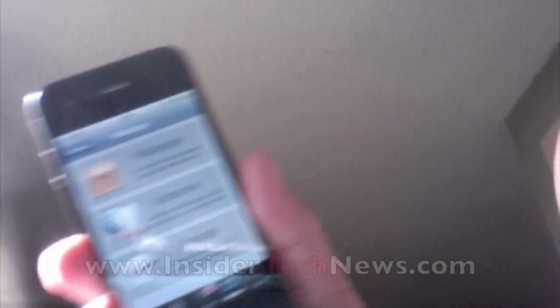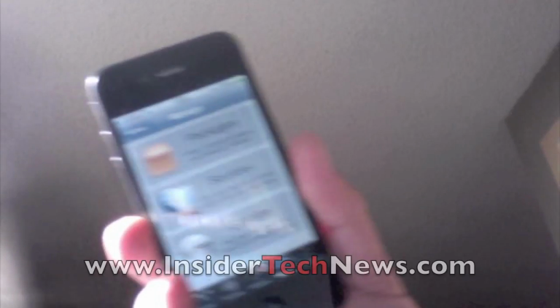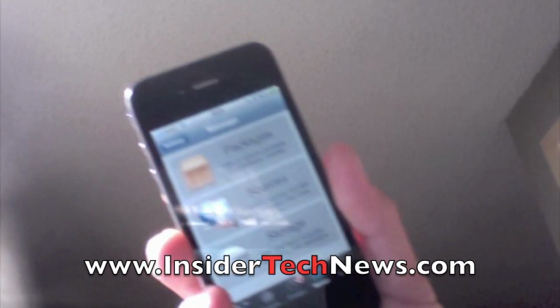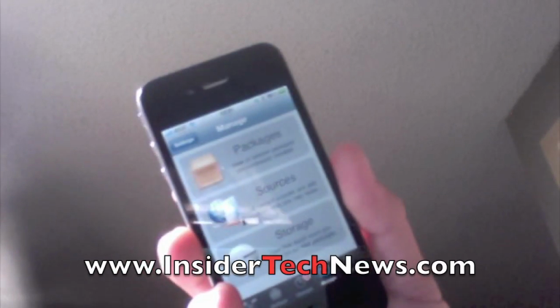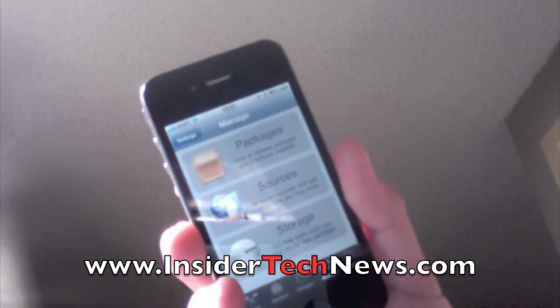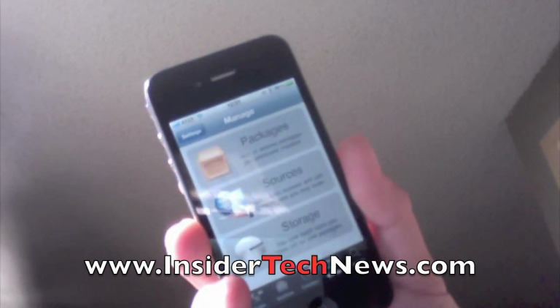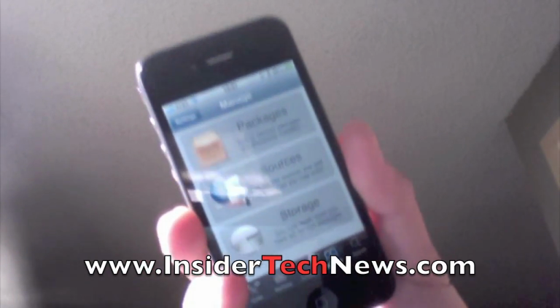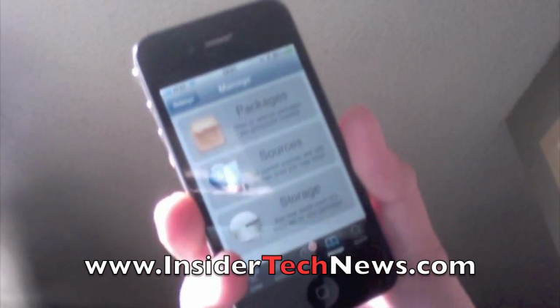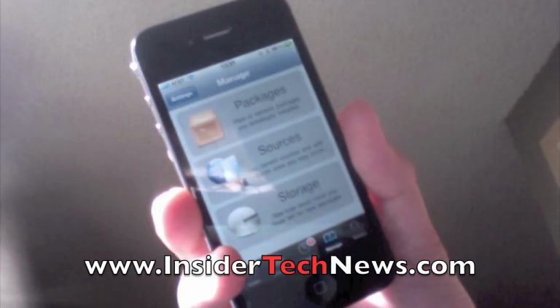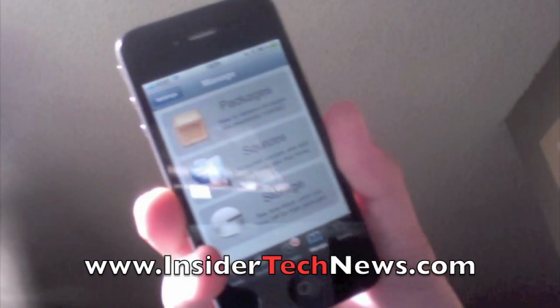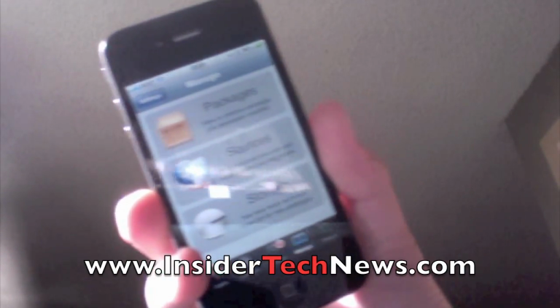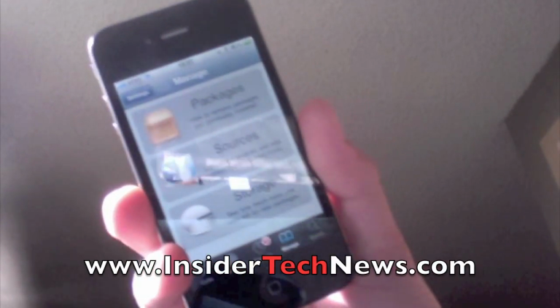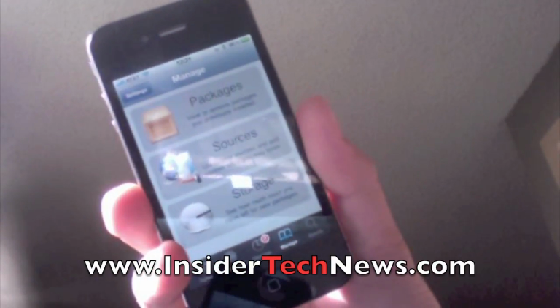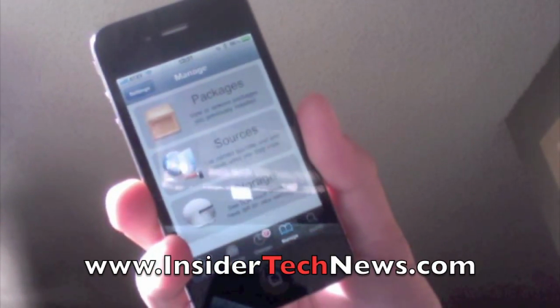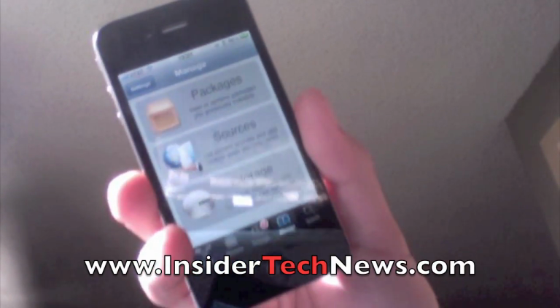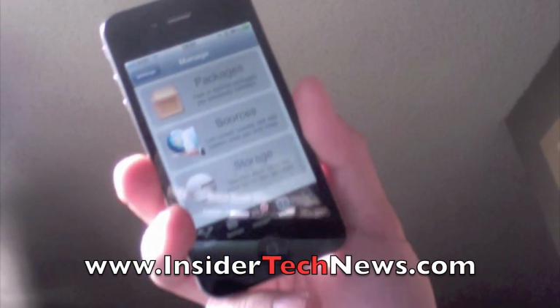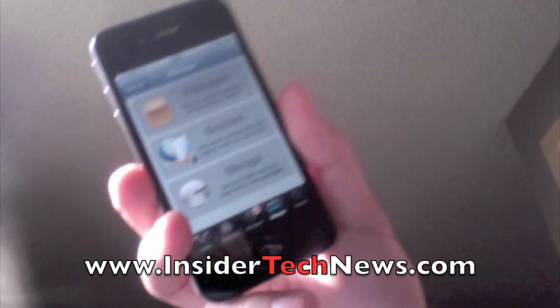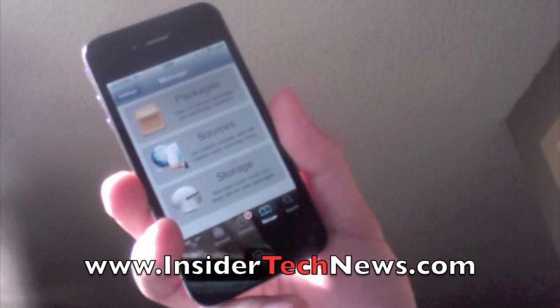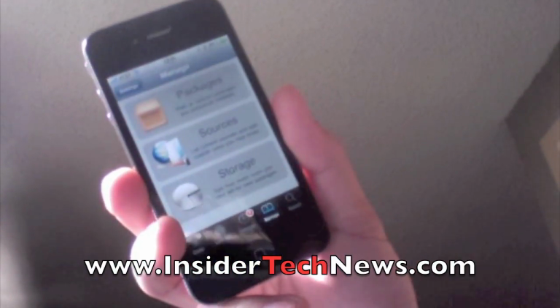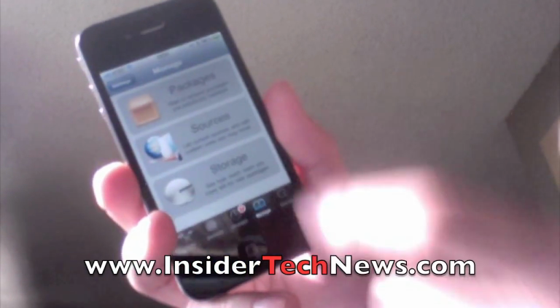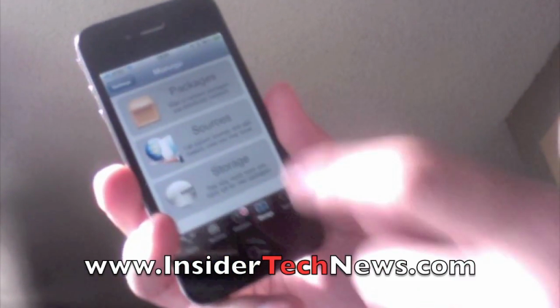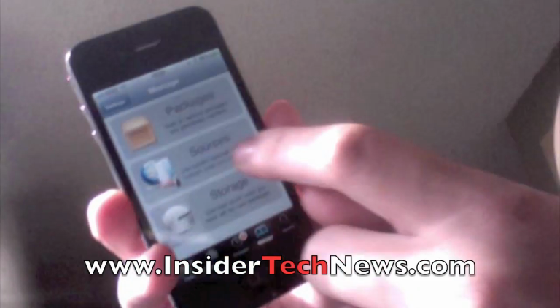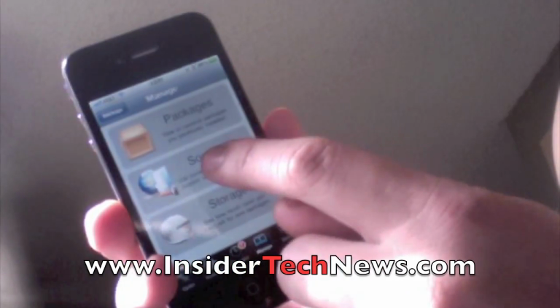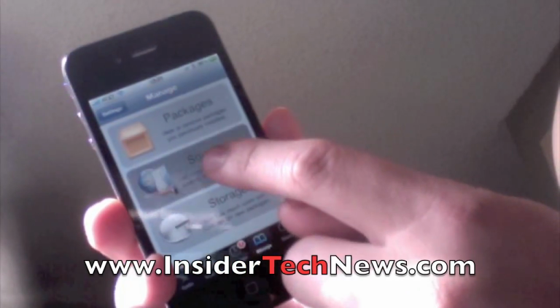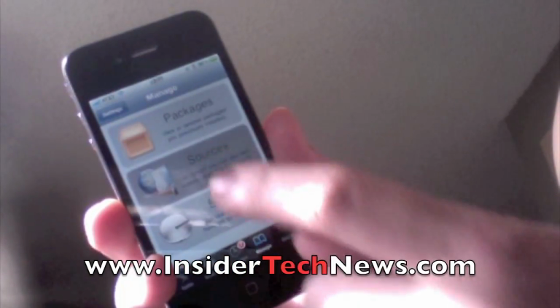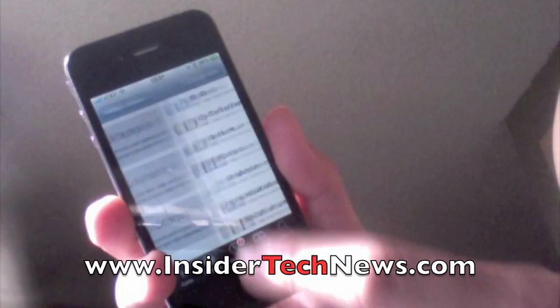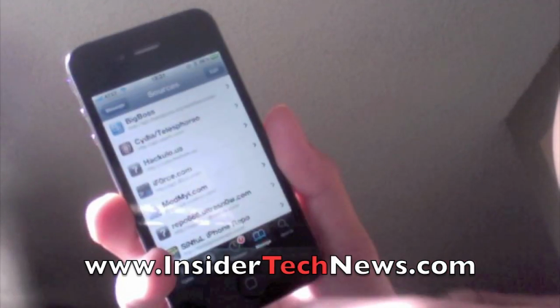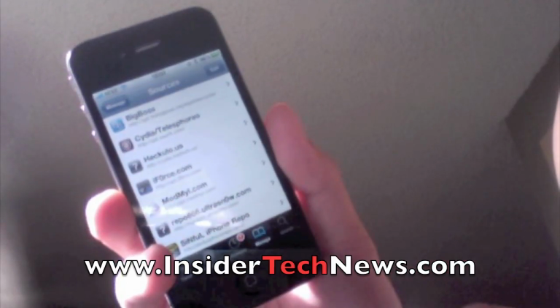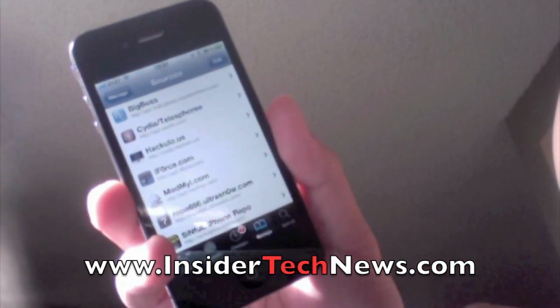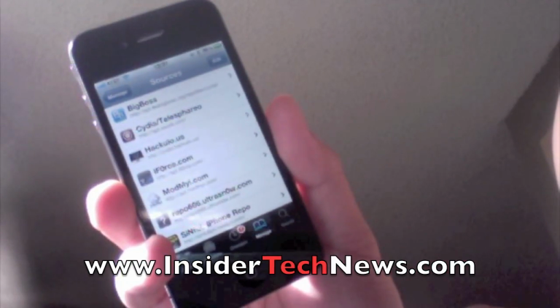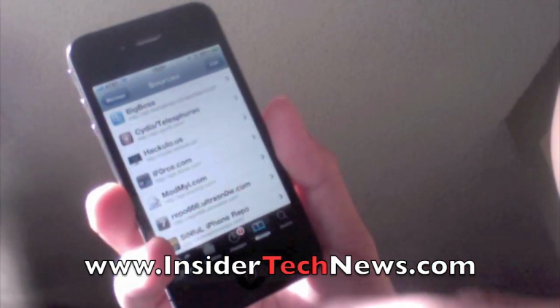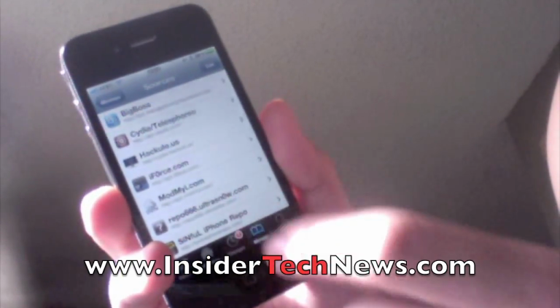Hey guys, I have some exciting news today. You can get Siri Dictation on the iPhone 4, iPod Touch, and iPad.